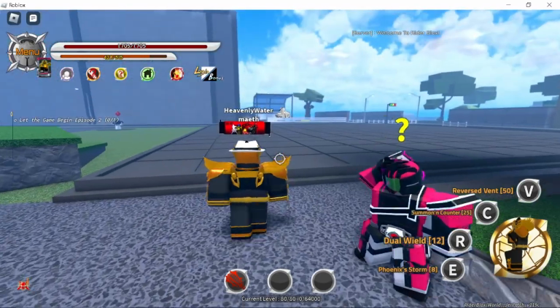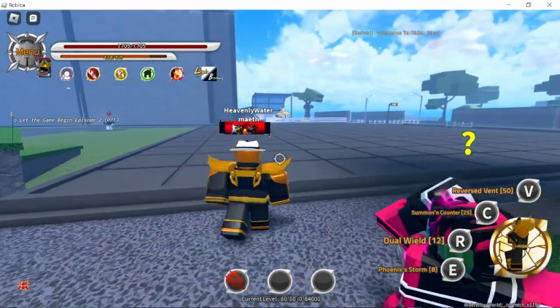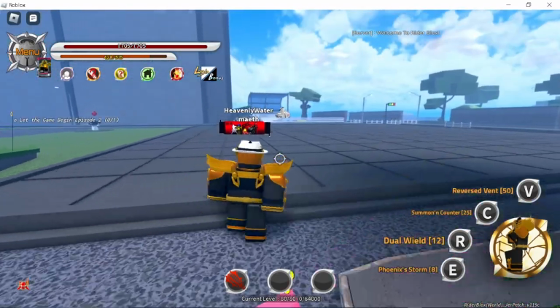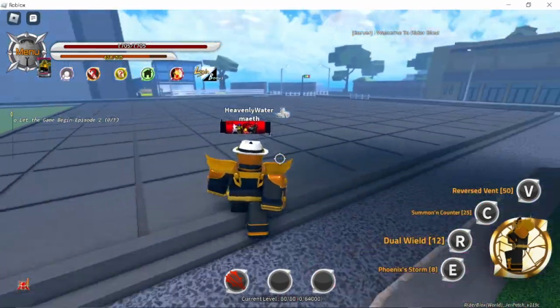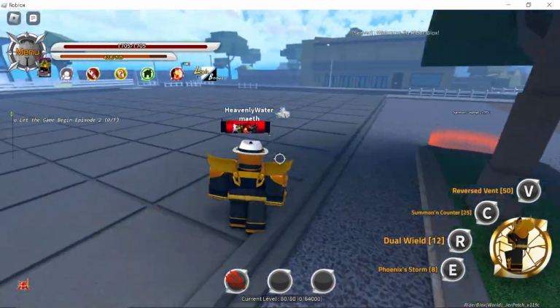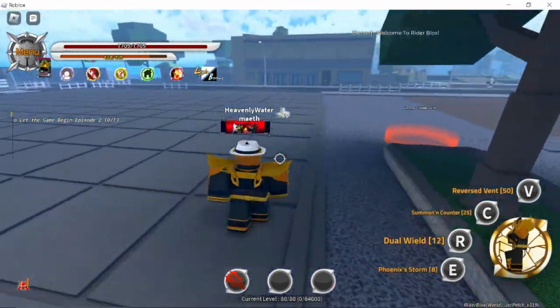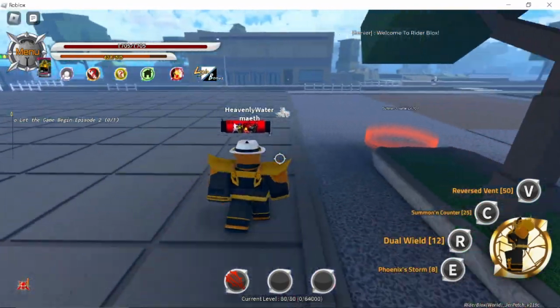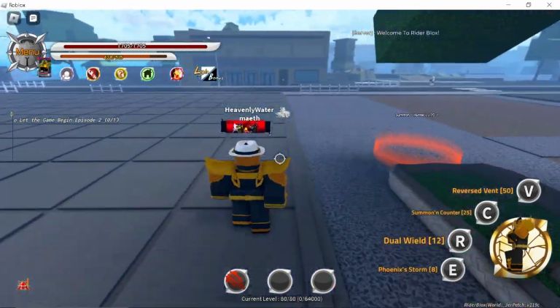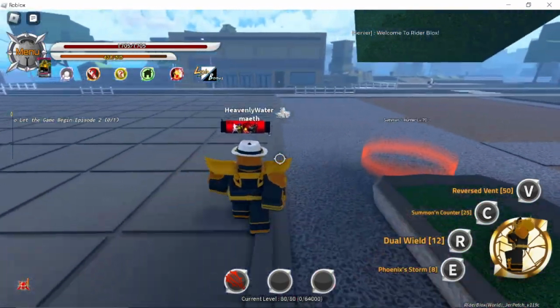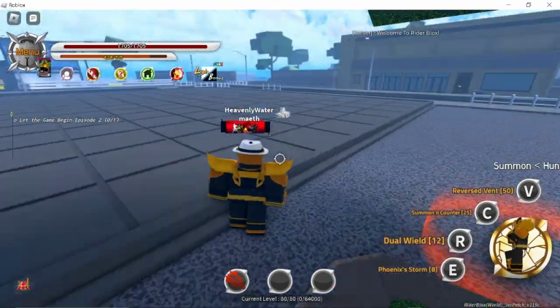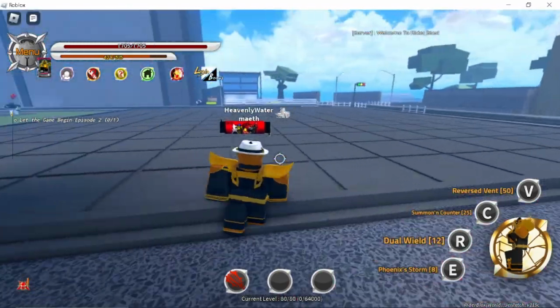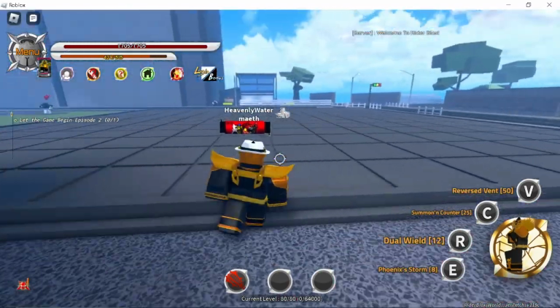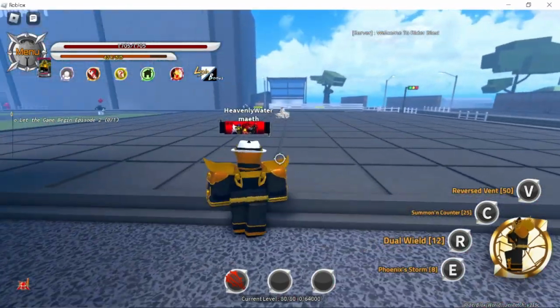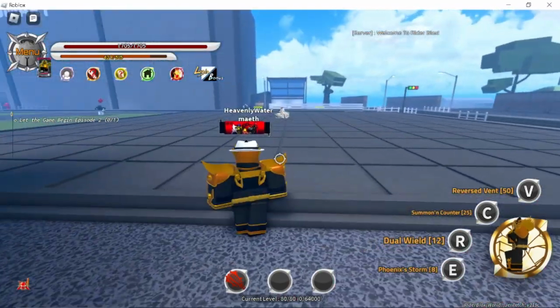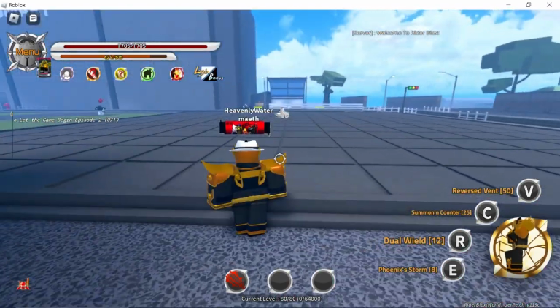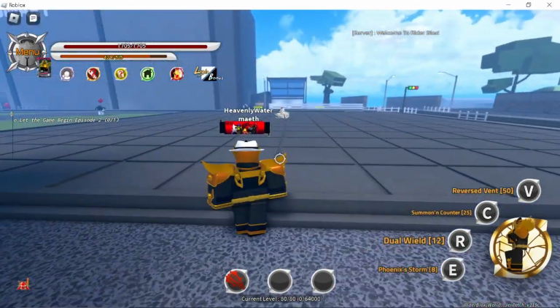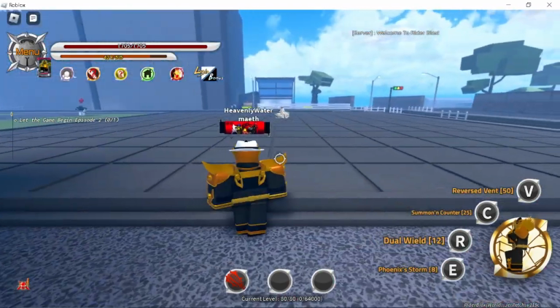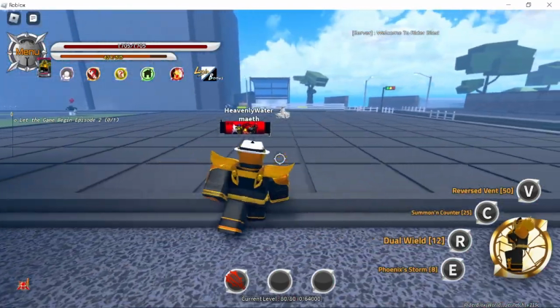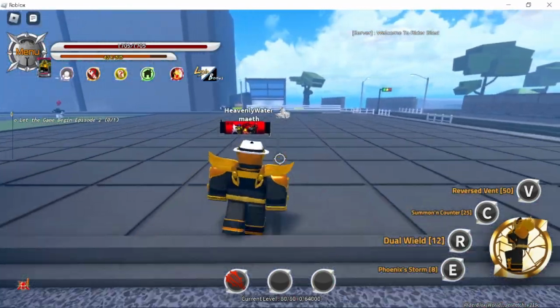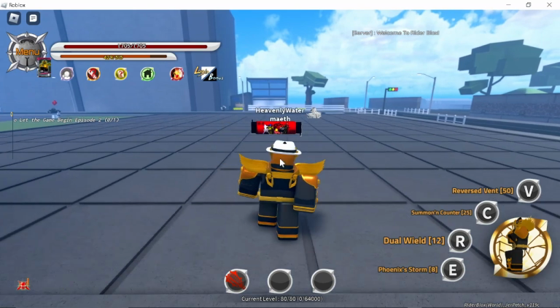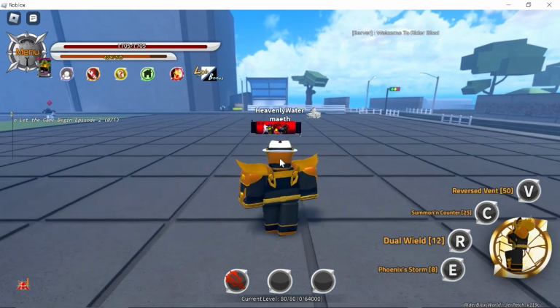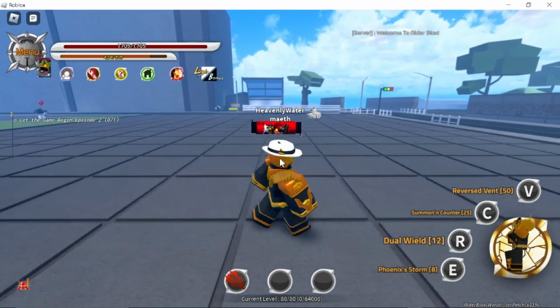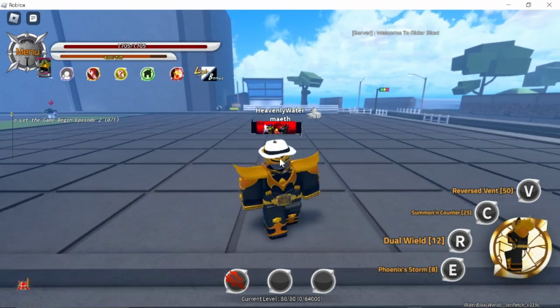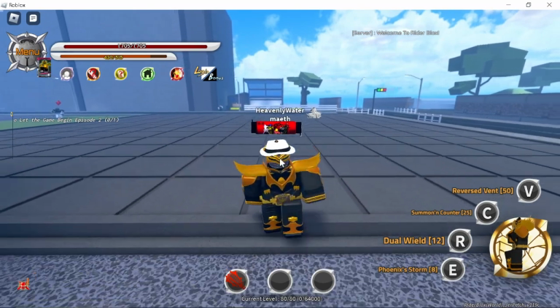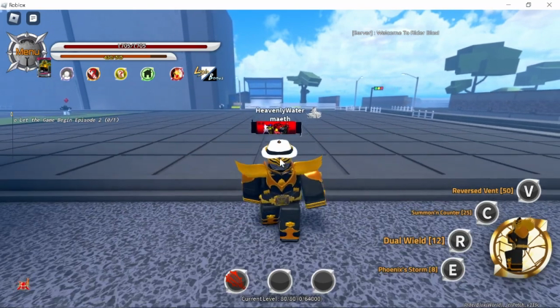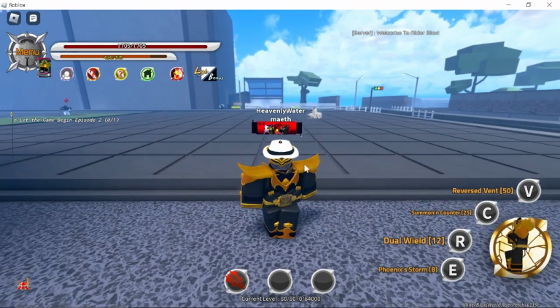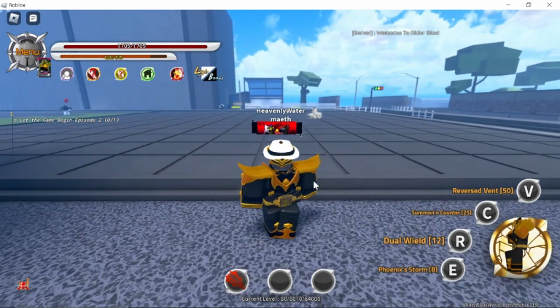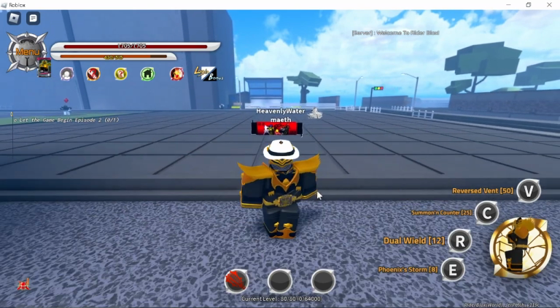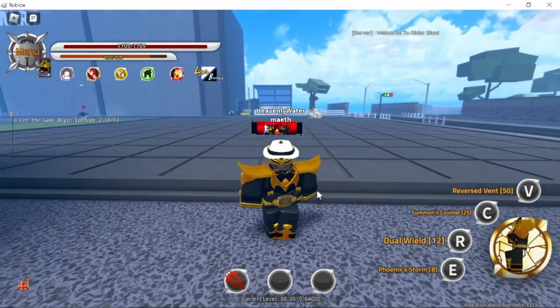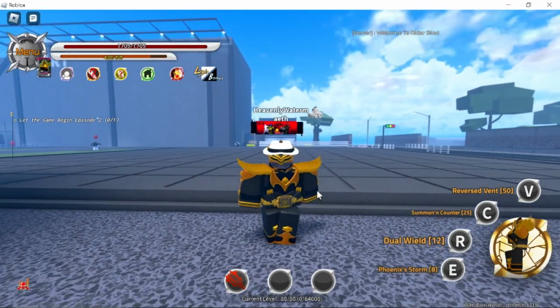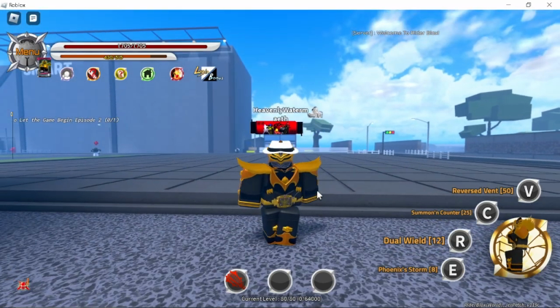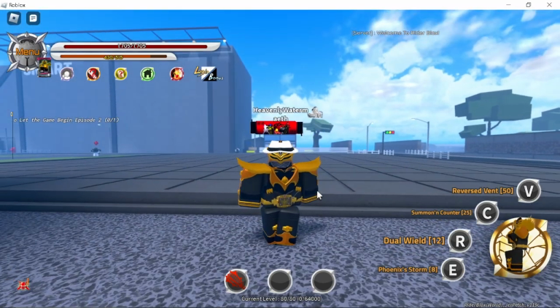Hunter Level 70 is a really easy boss to deal with, but it is always good to bring other people to help fight him.